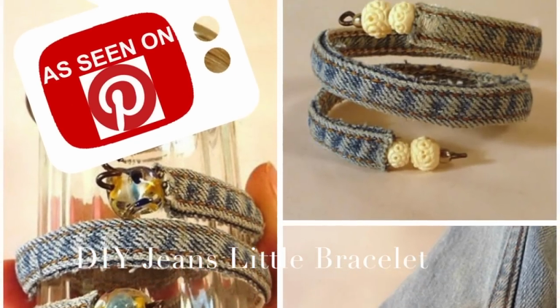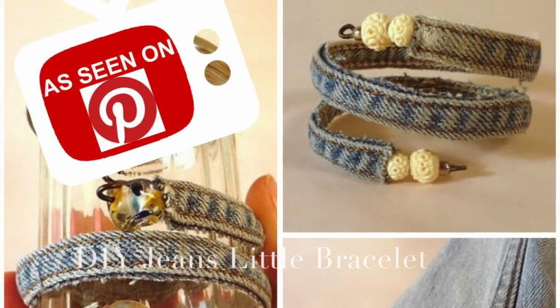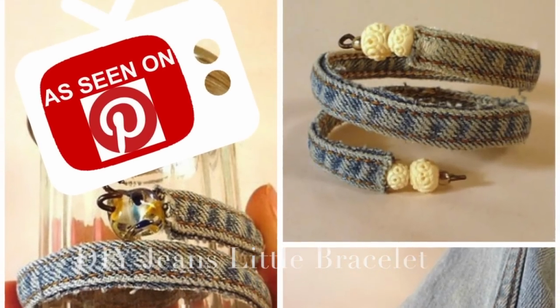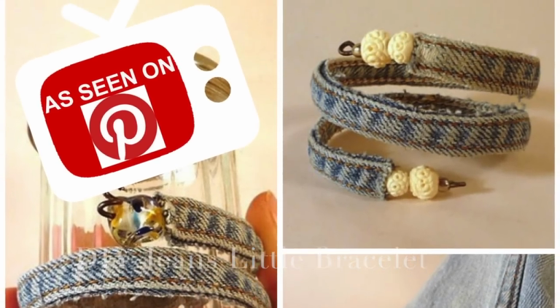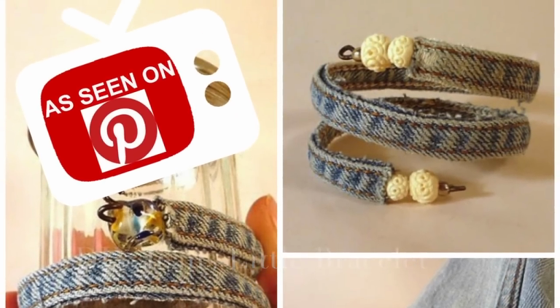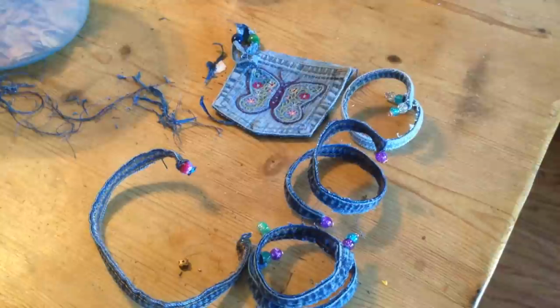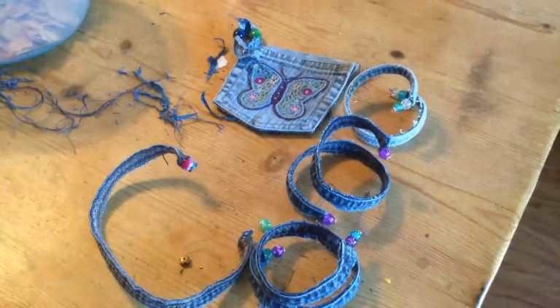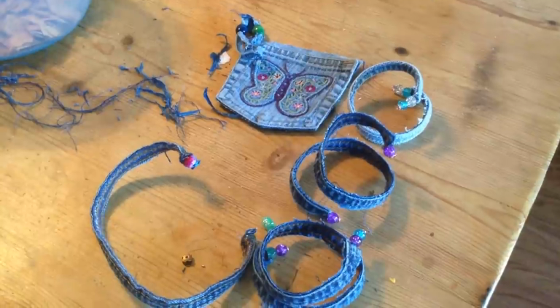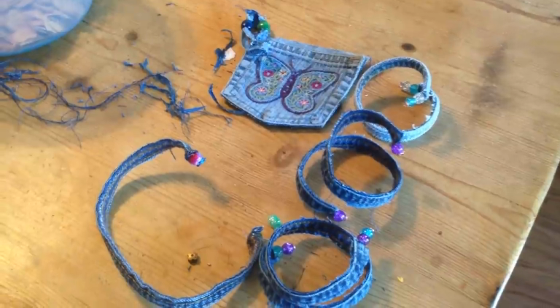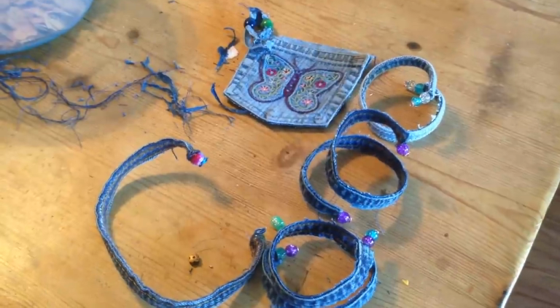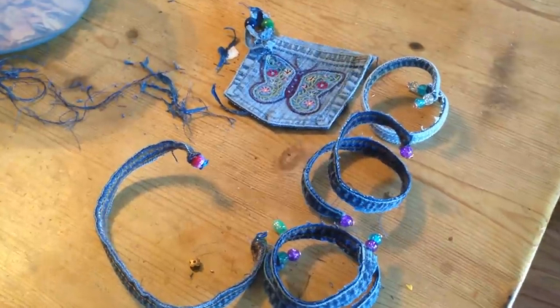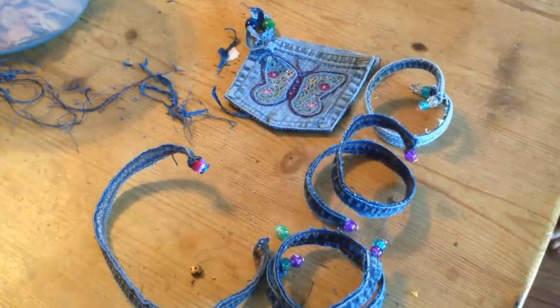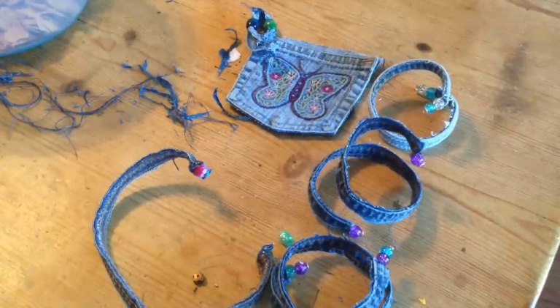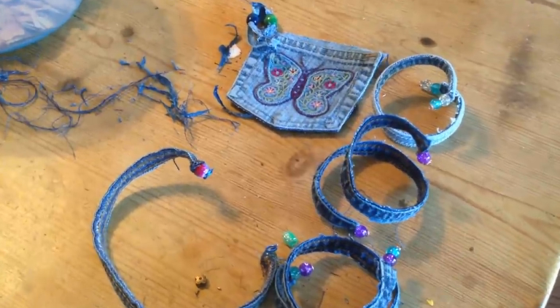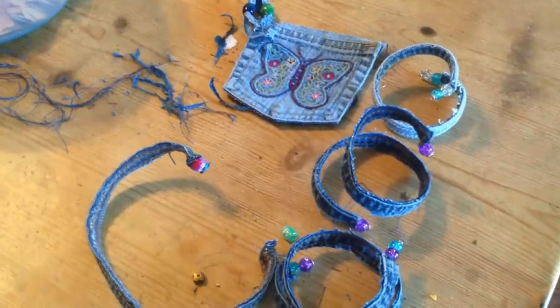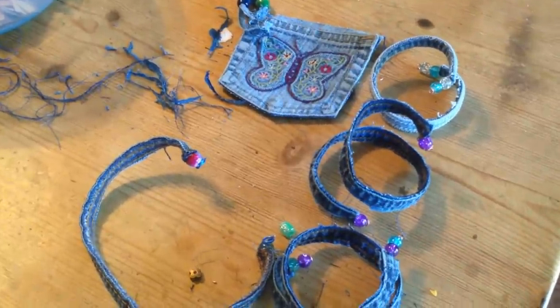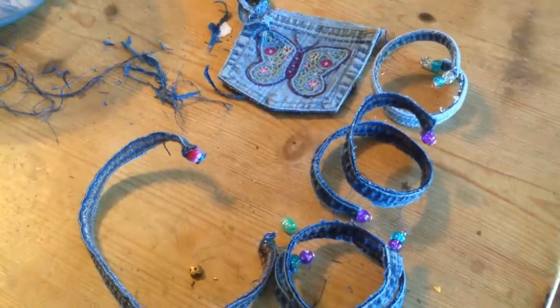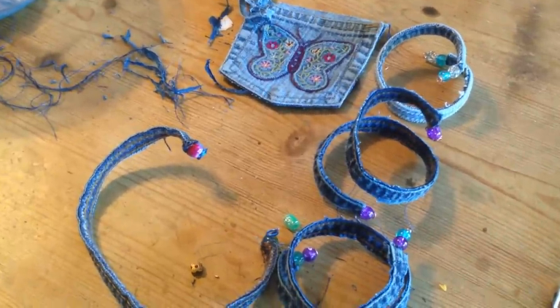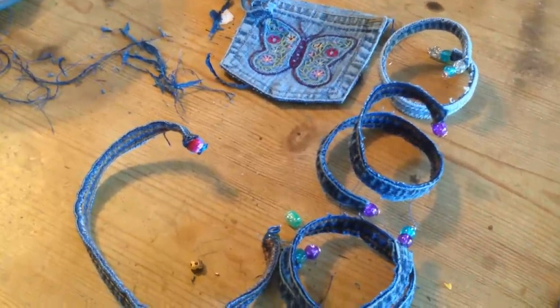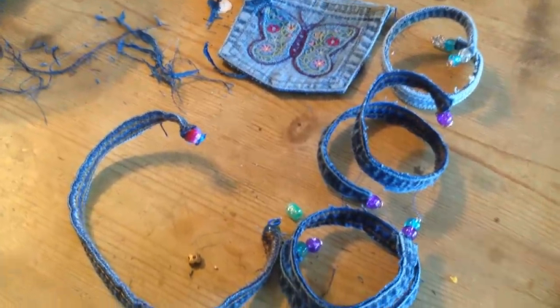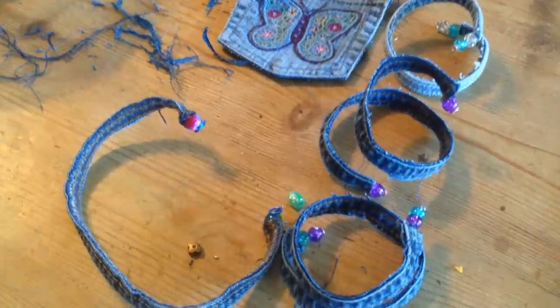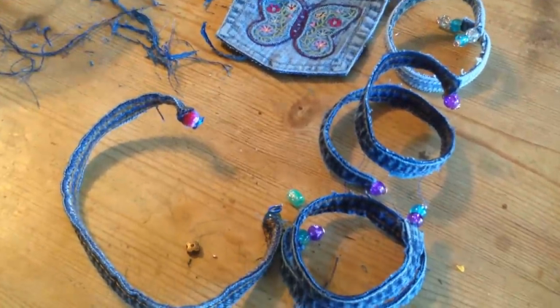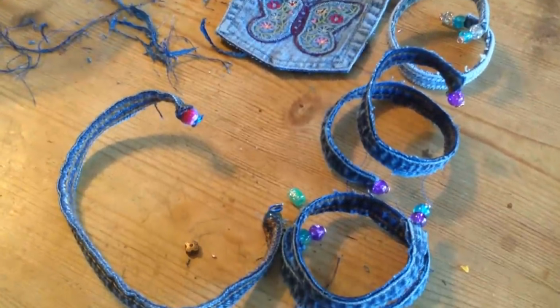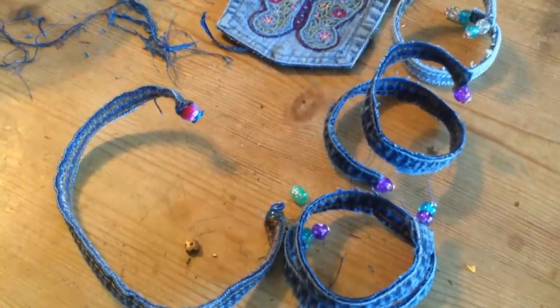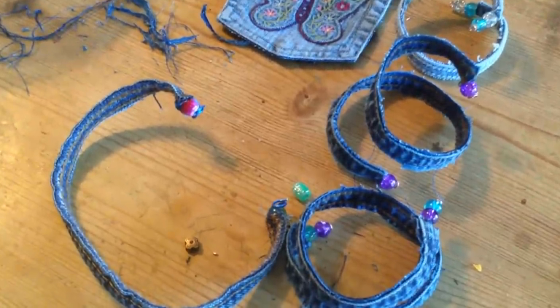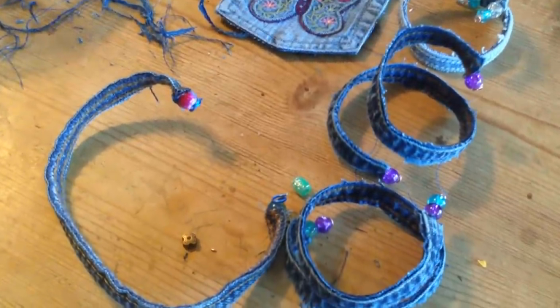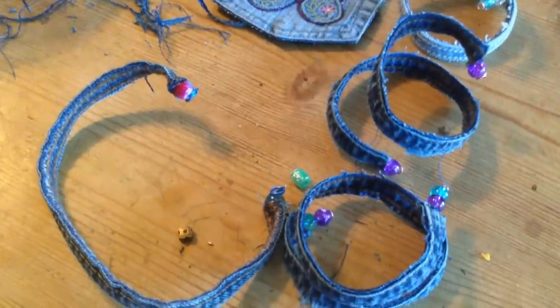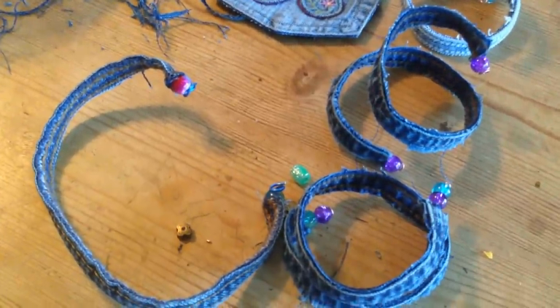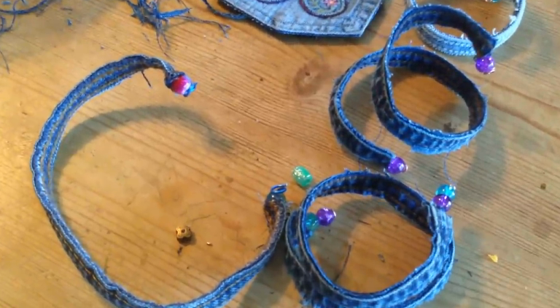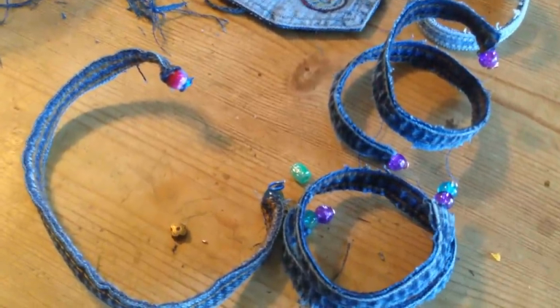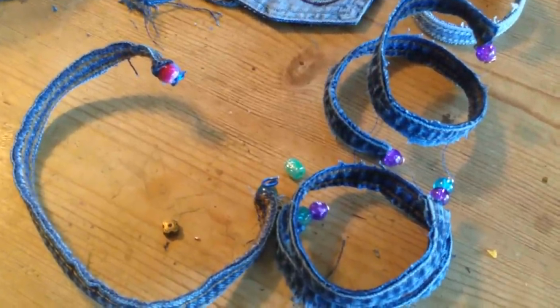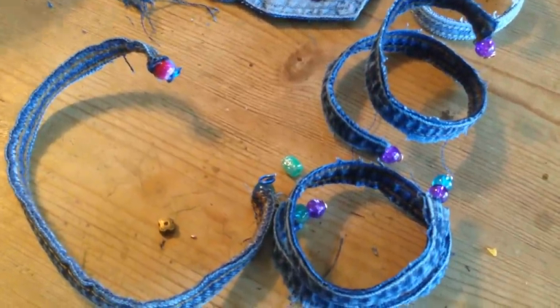Today we are going to make jean bracelets. These are really fun to make with friends. They are easy and so cute.